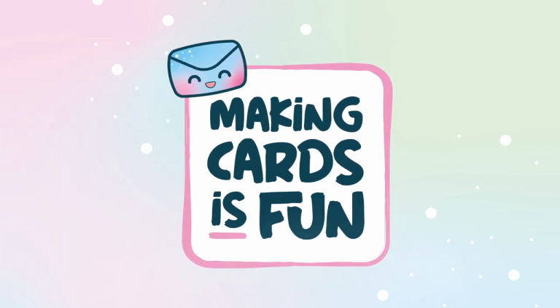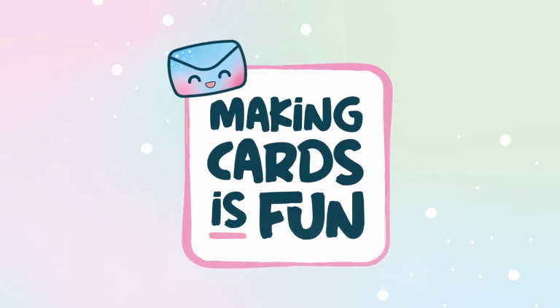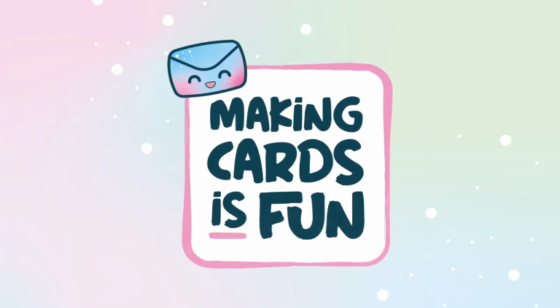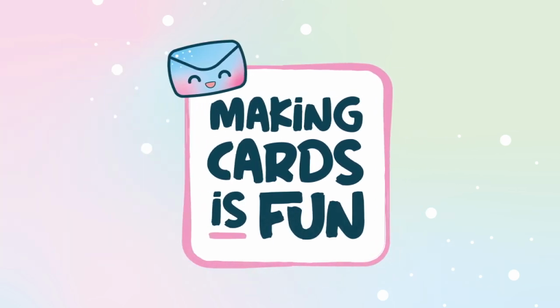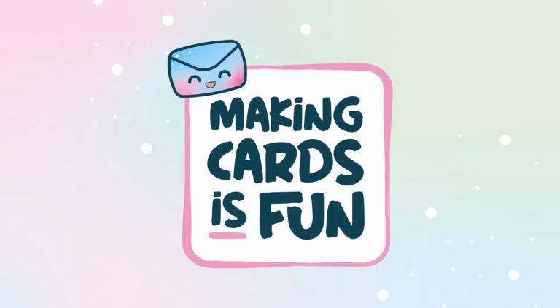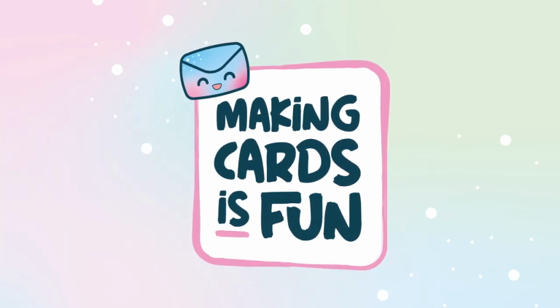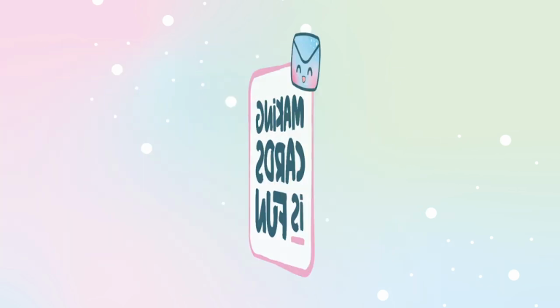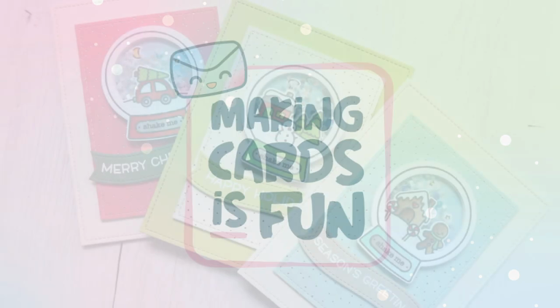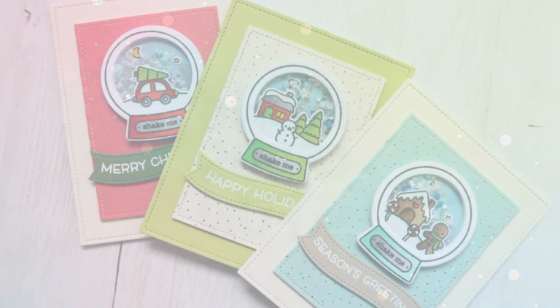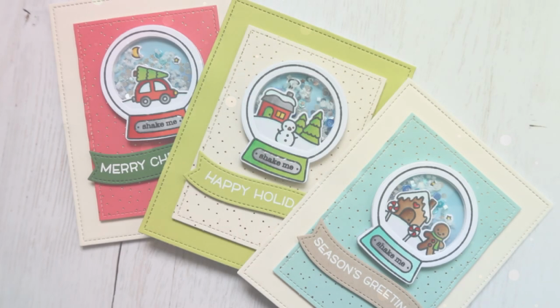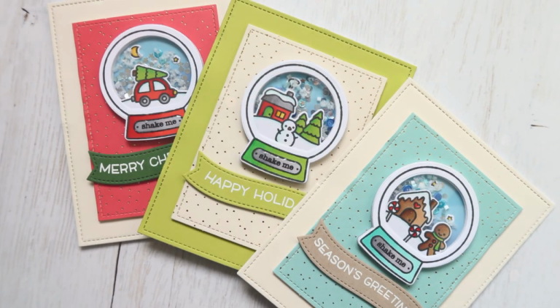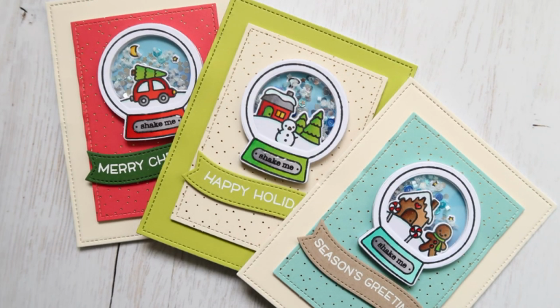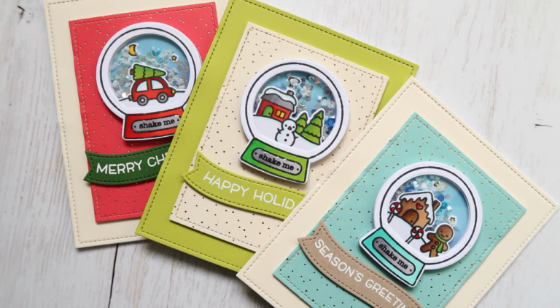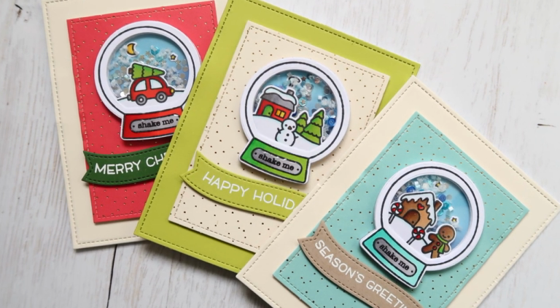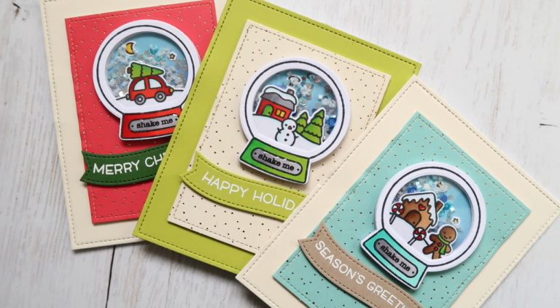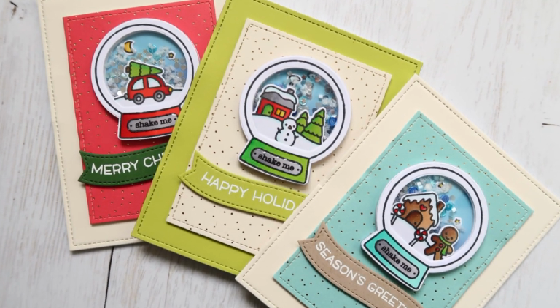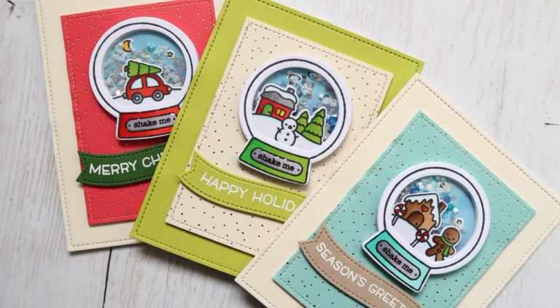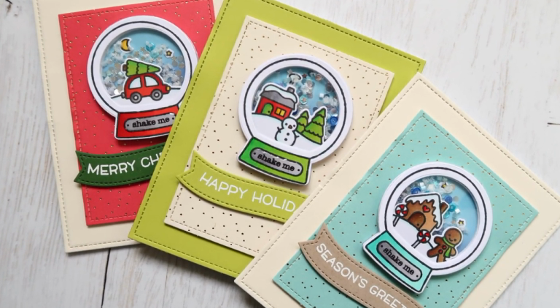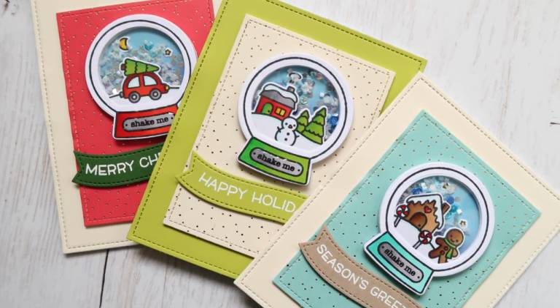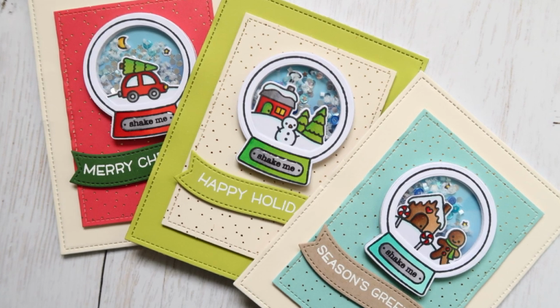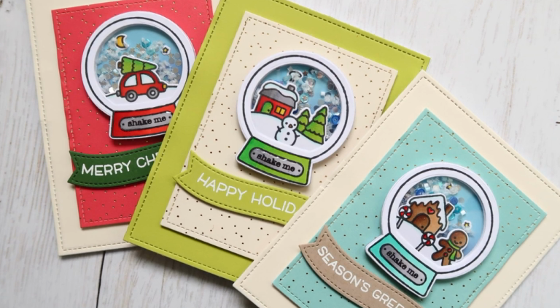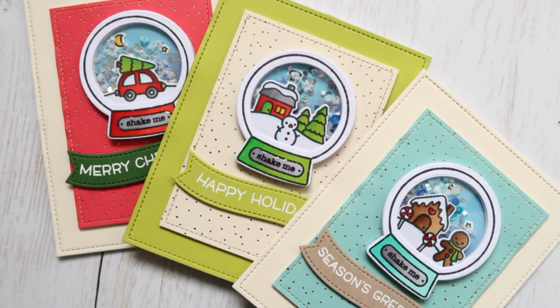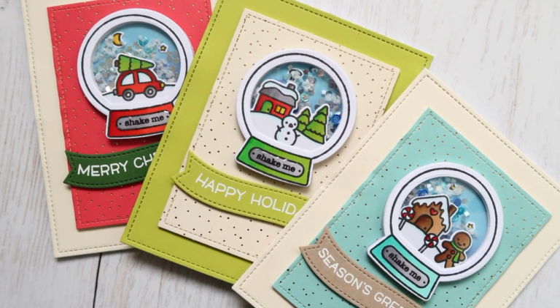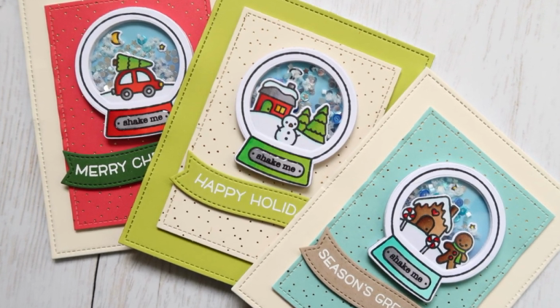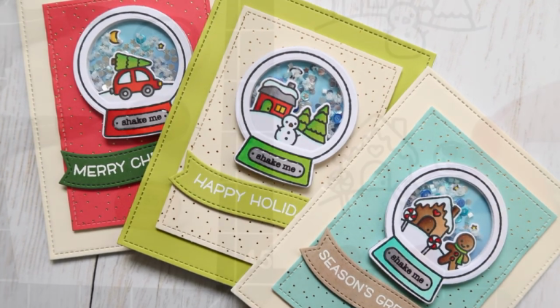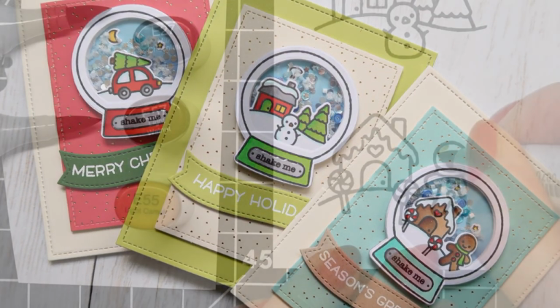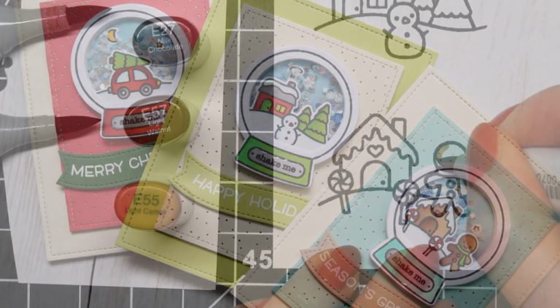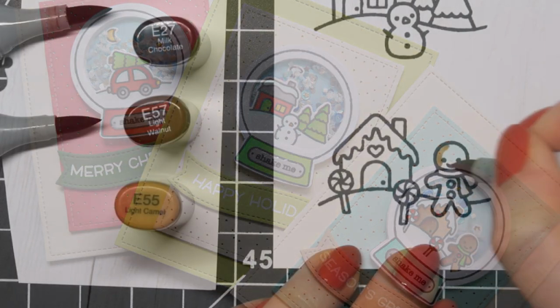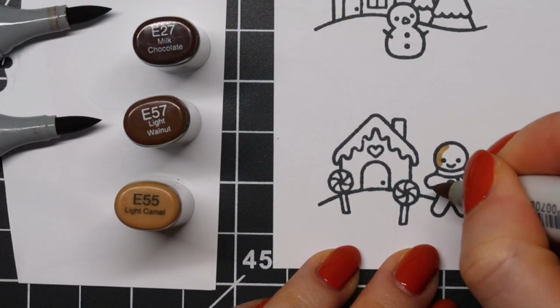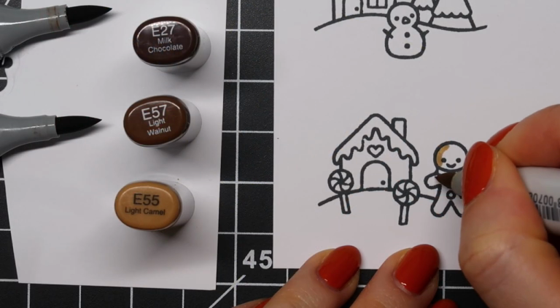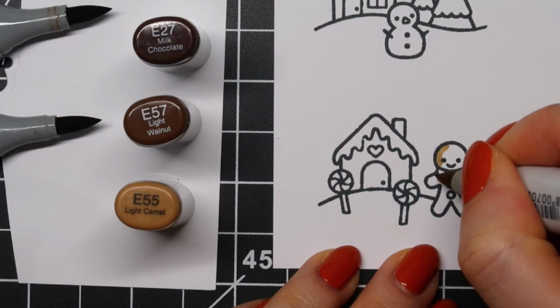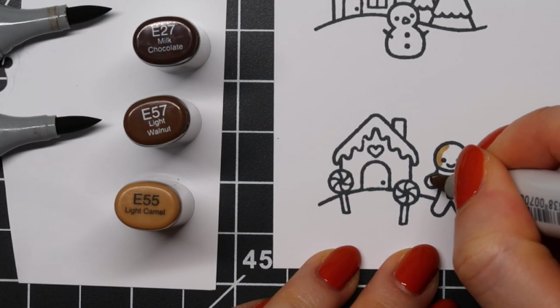Hi there, it's Laura here from Making Cards is Fun, and in today's video I'll be creating three snow globe shaker cards for Christmas.